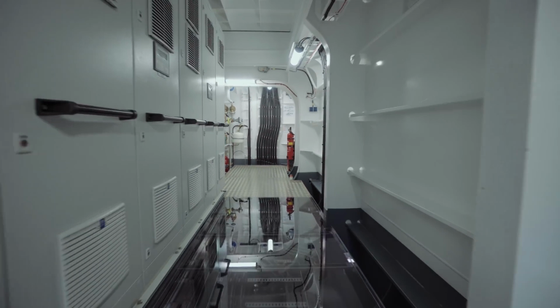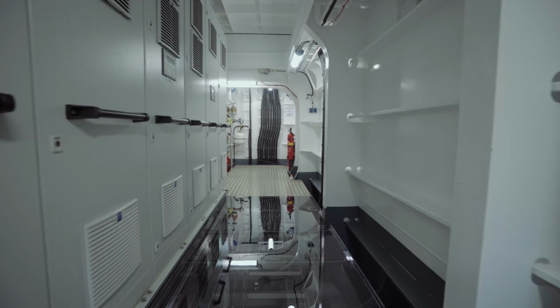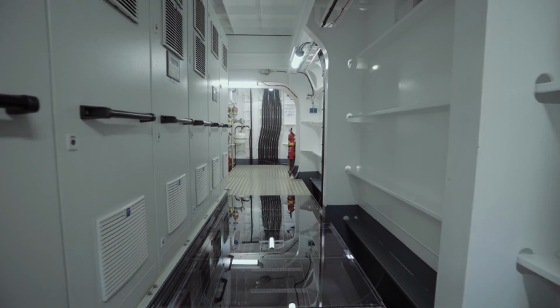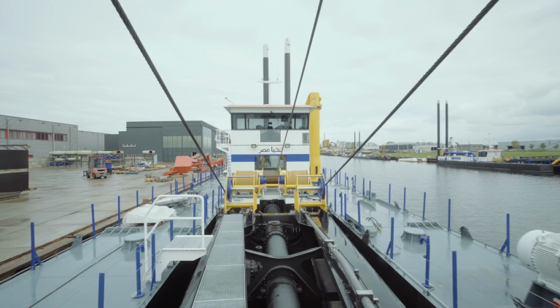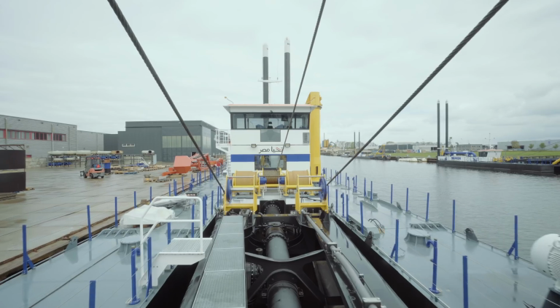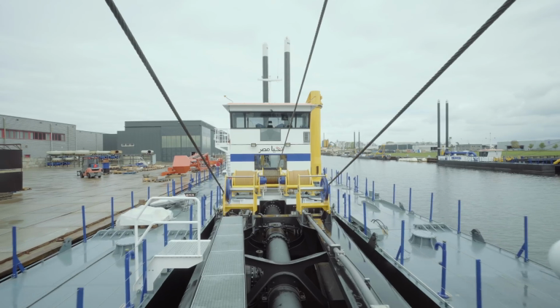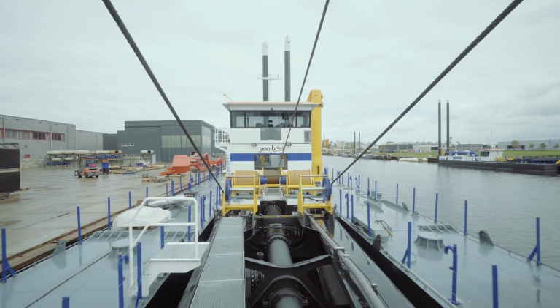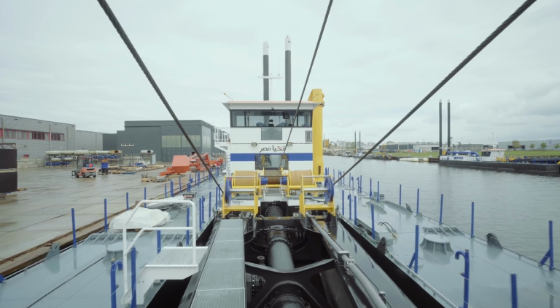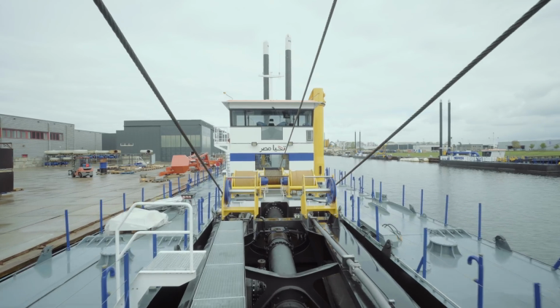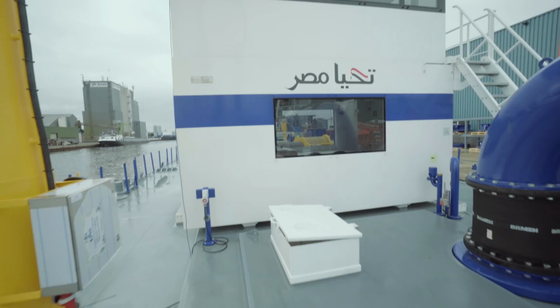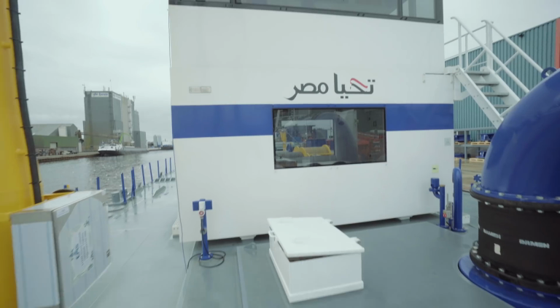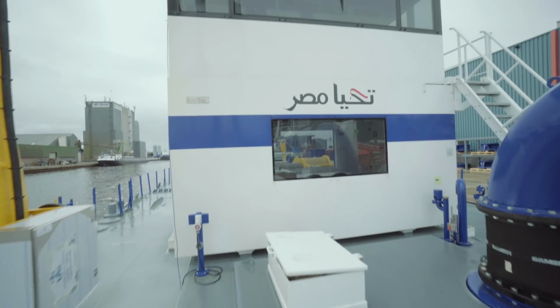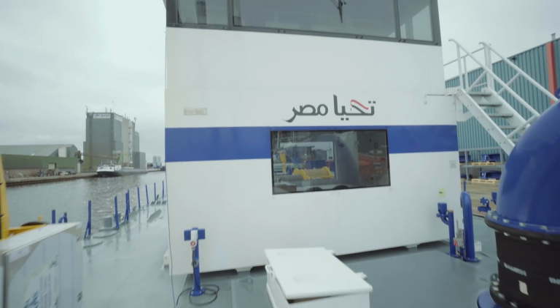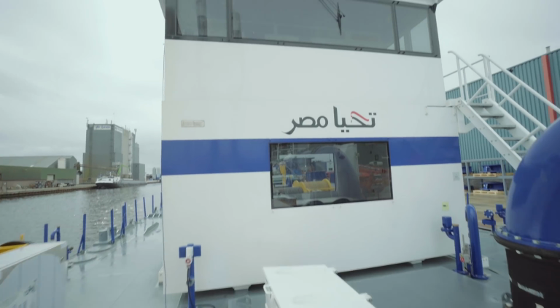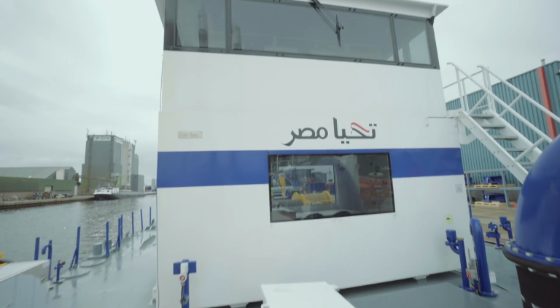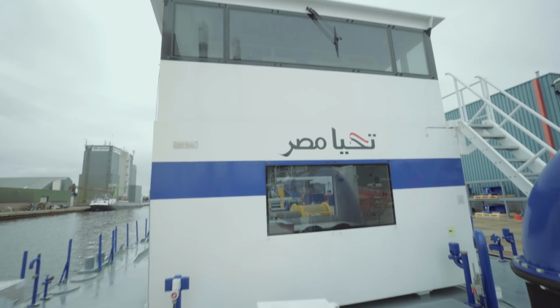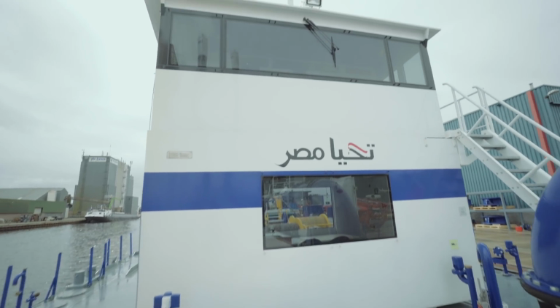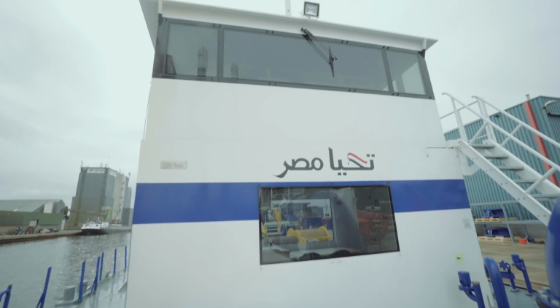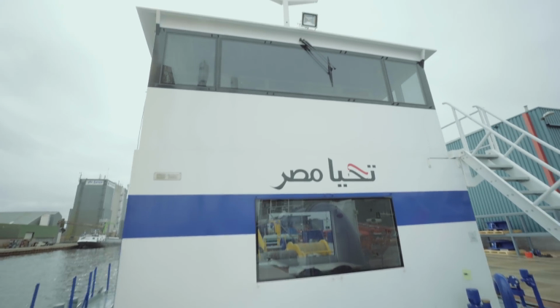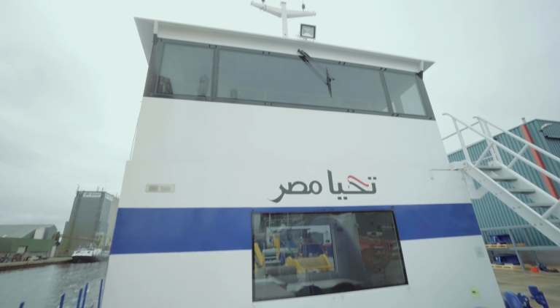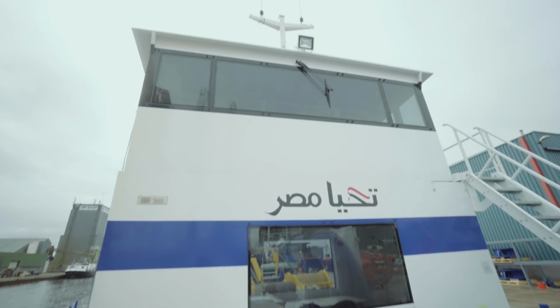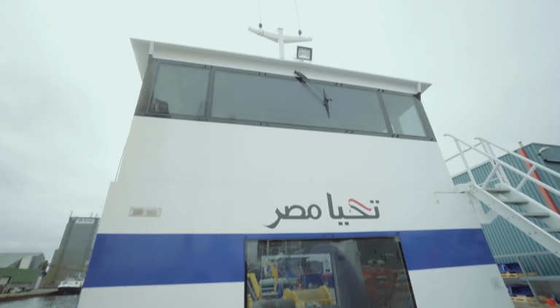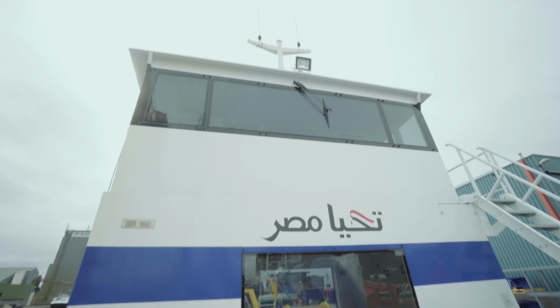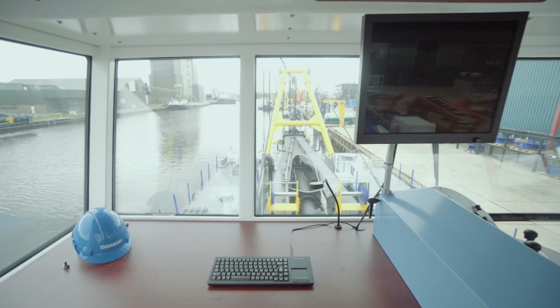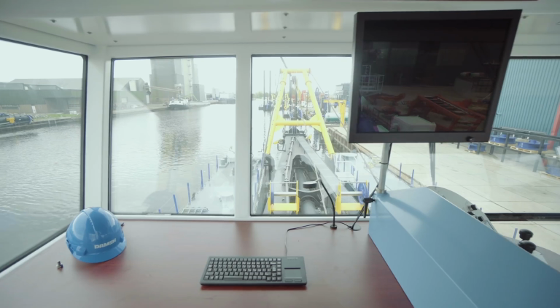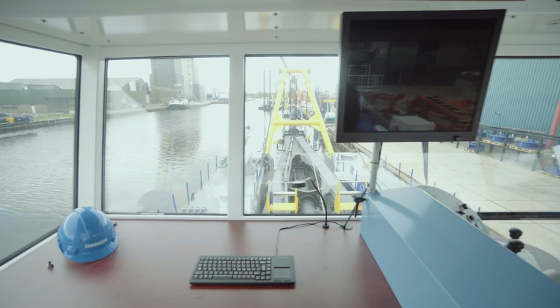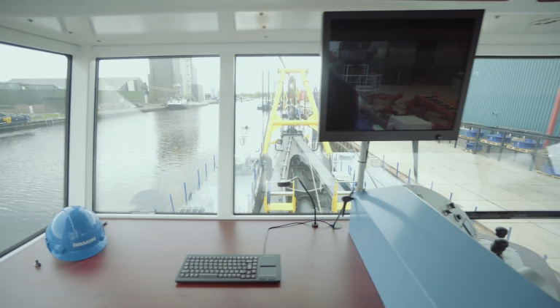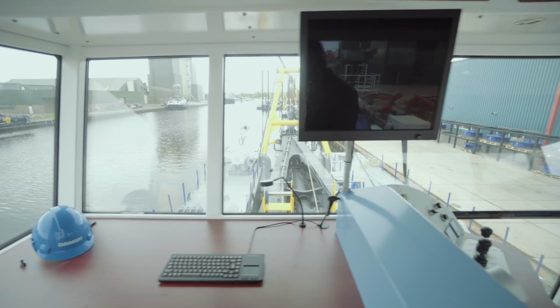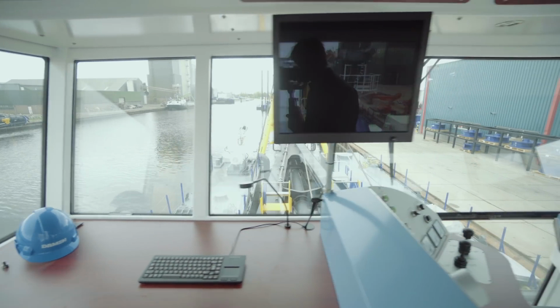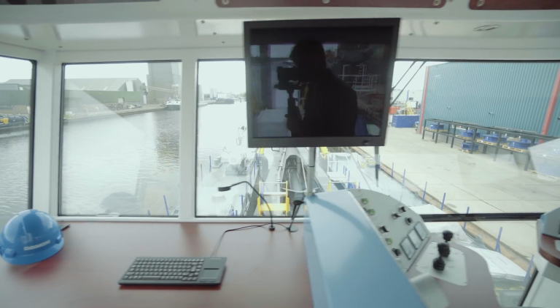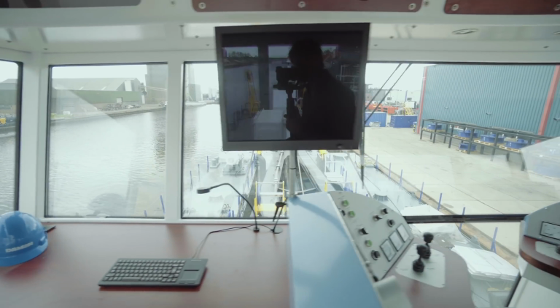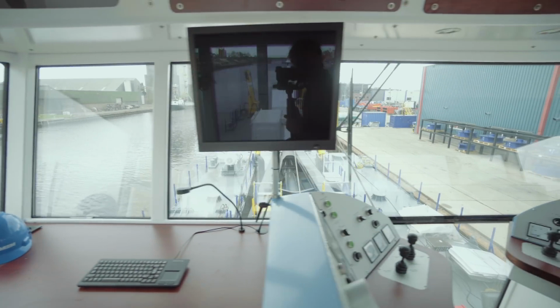And it can all be operated from one-man operation from the operating cabin.